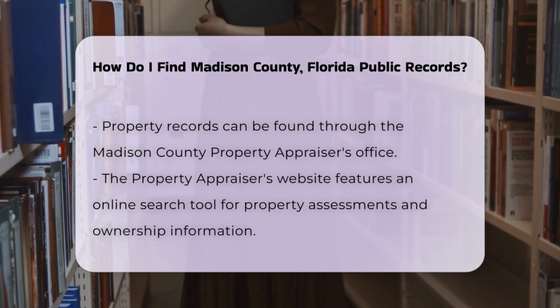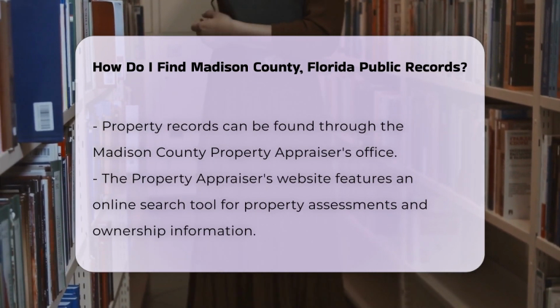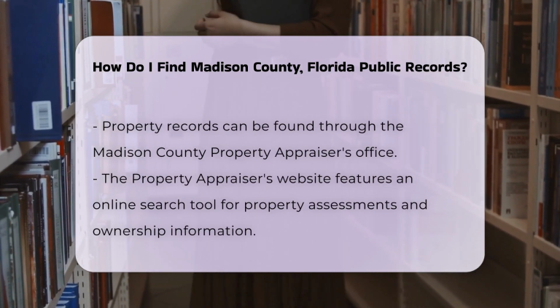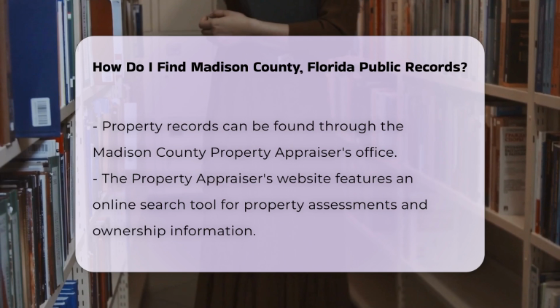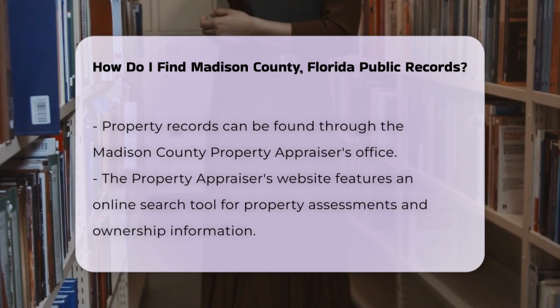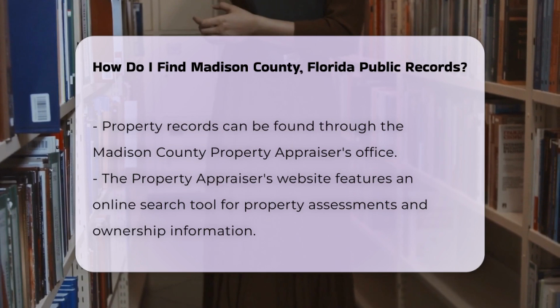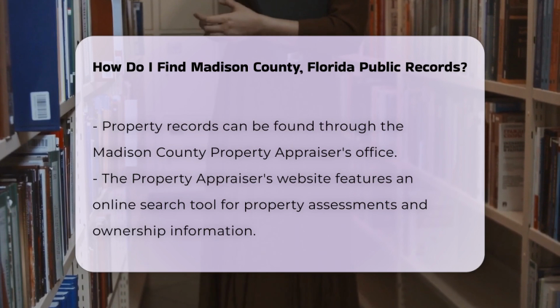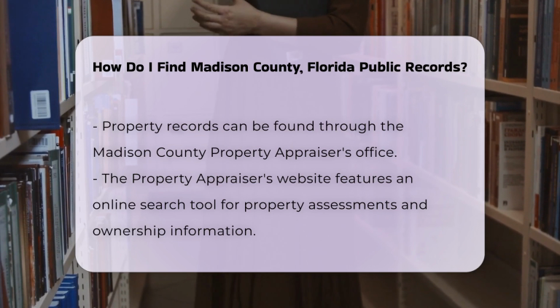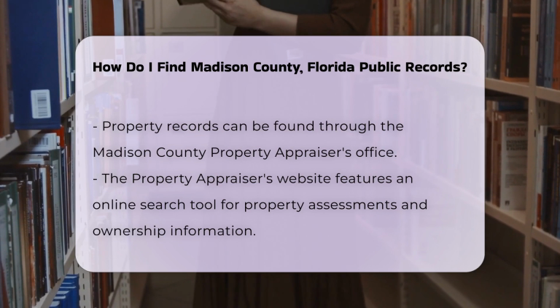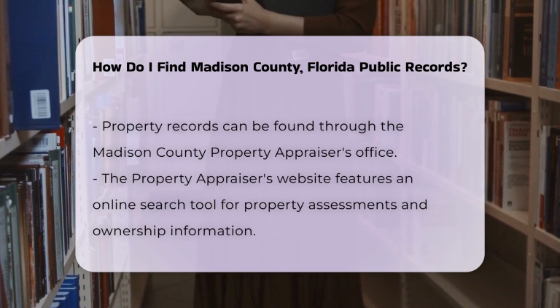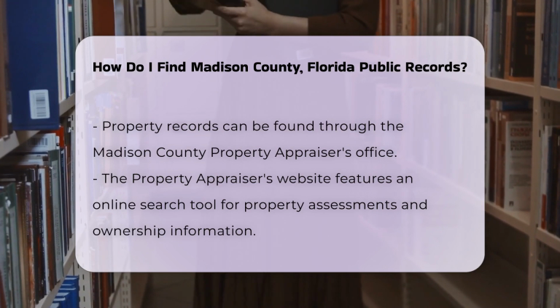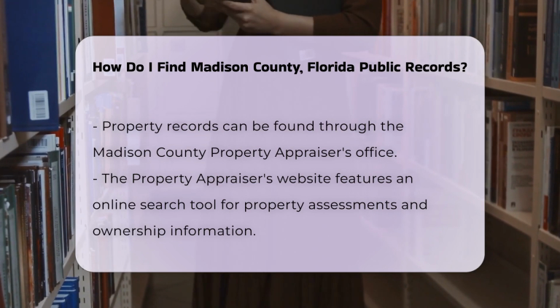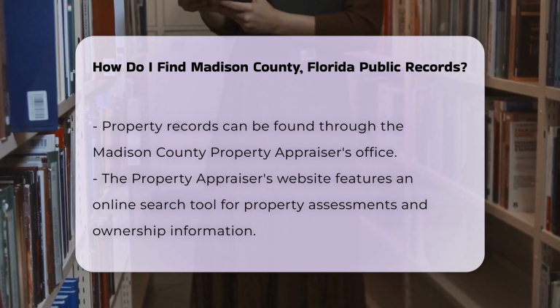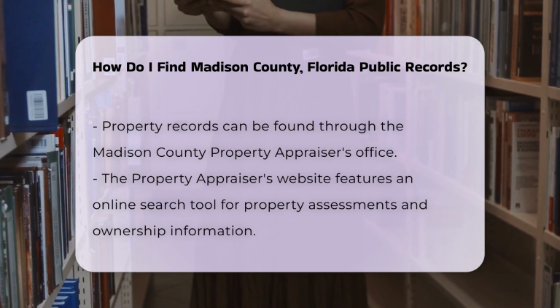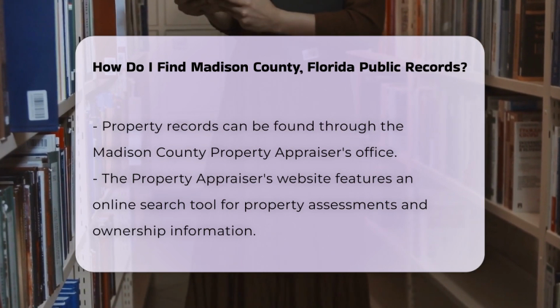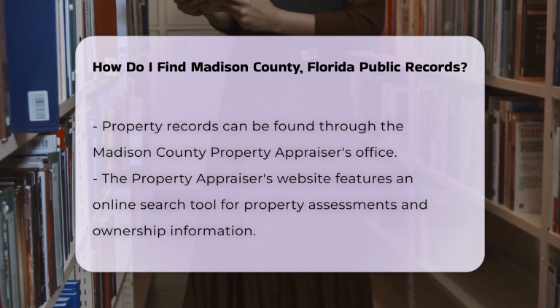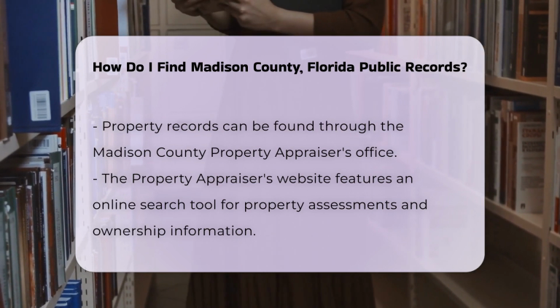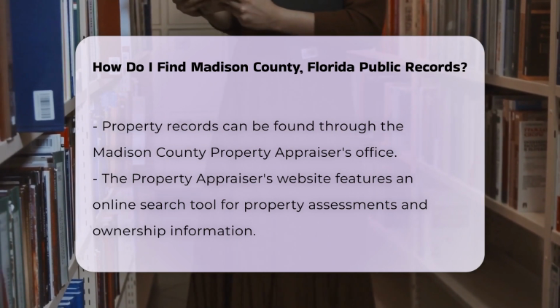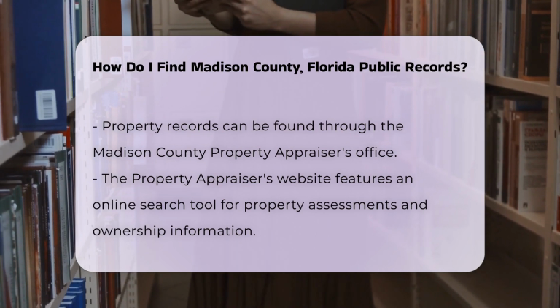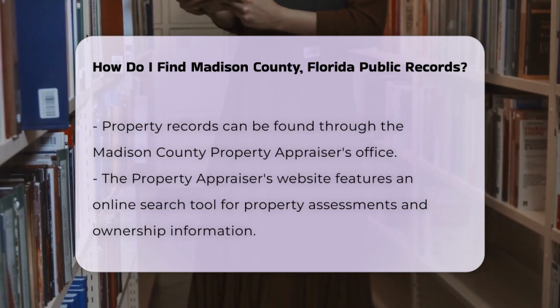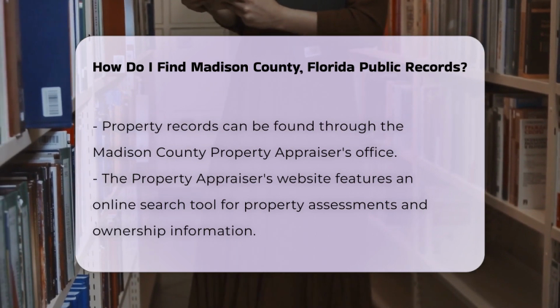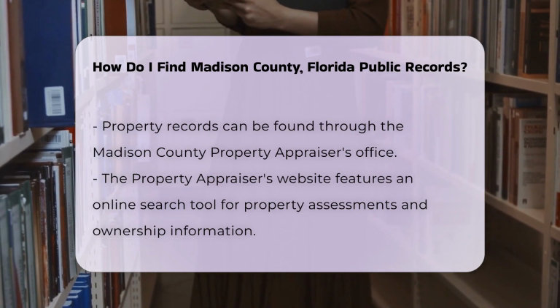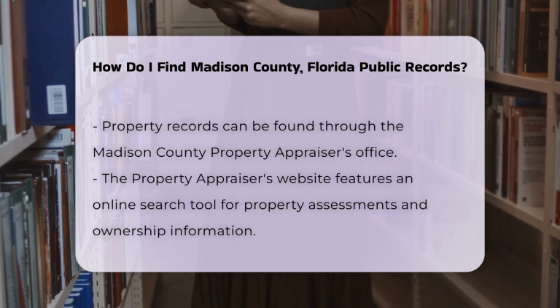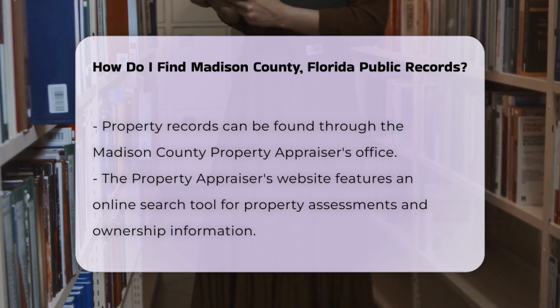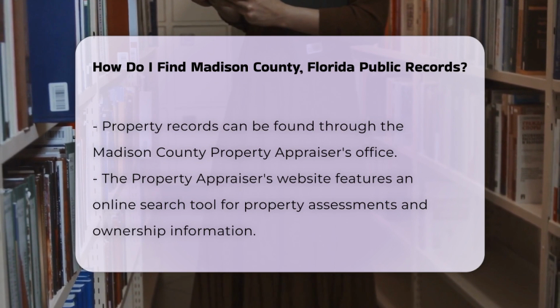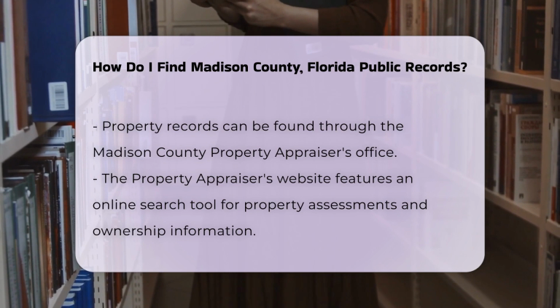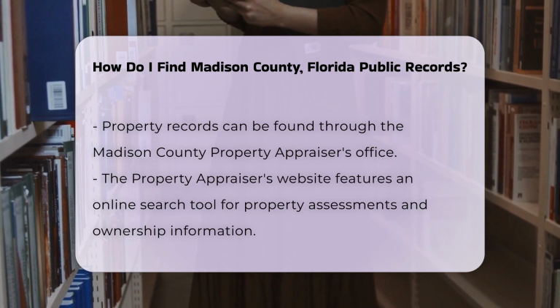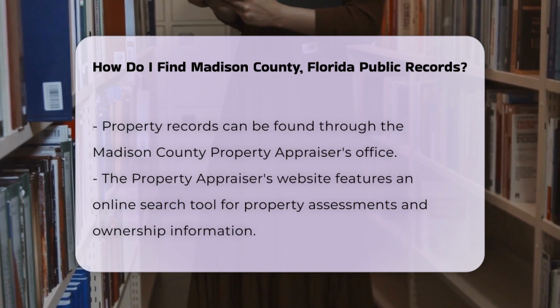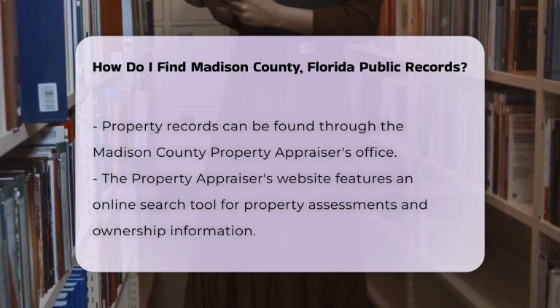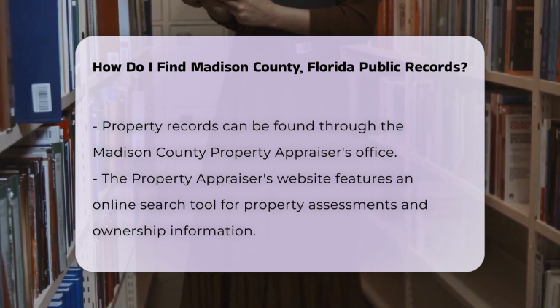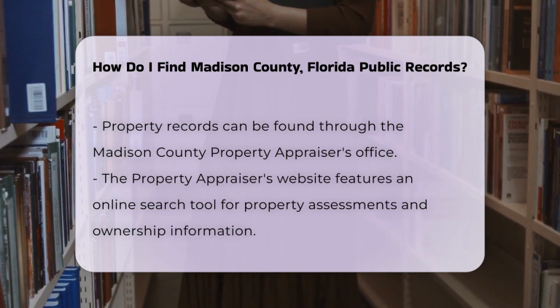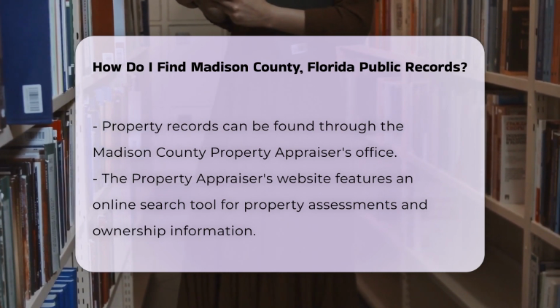Keep in mind that some records may require a small fee. For example, obtaining a certified copy of a birth certificate costs around $15.